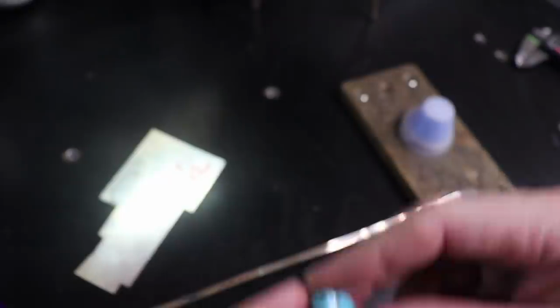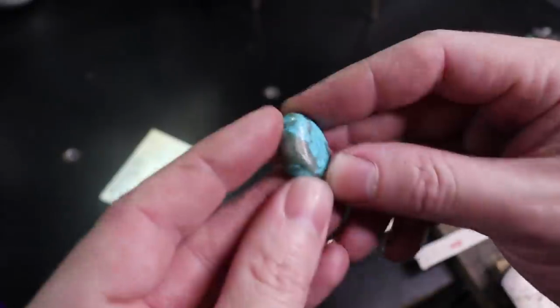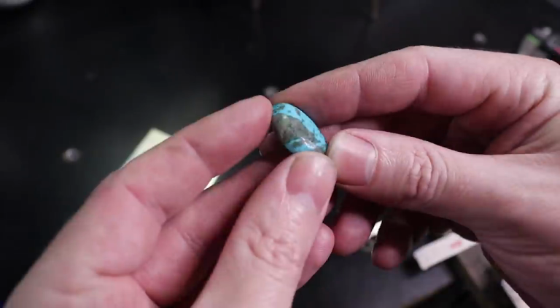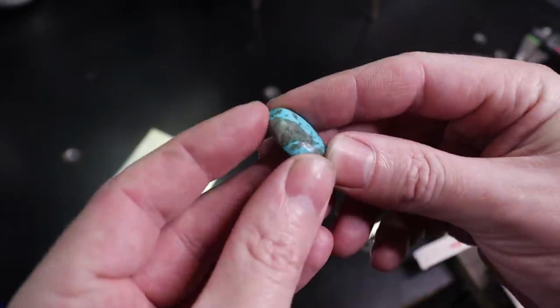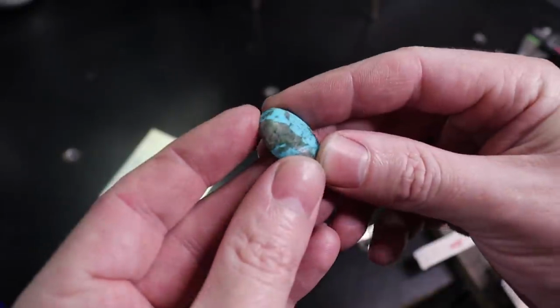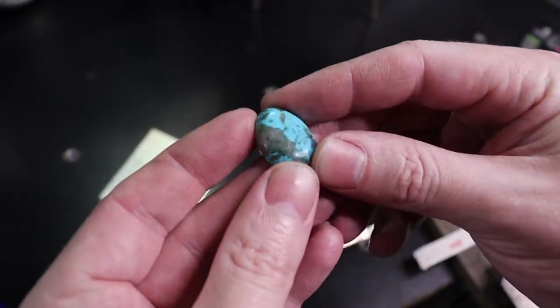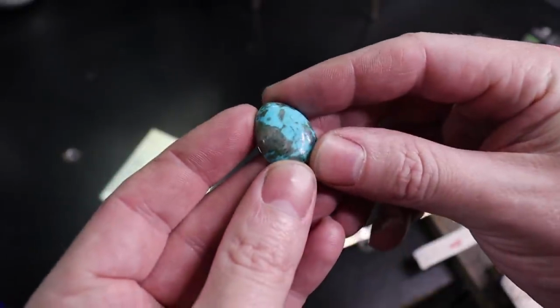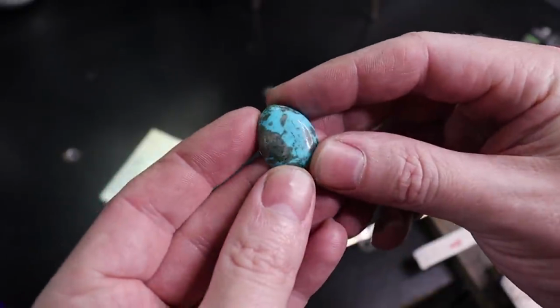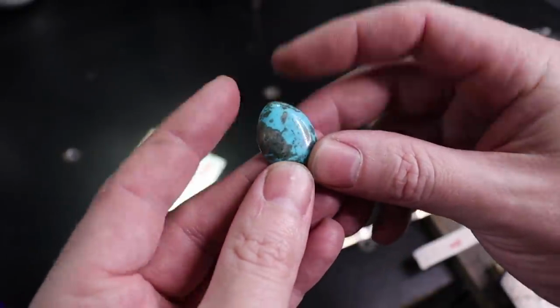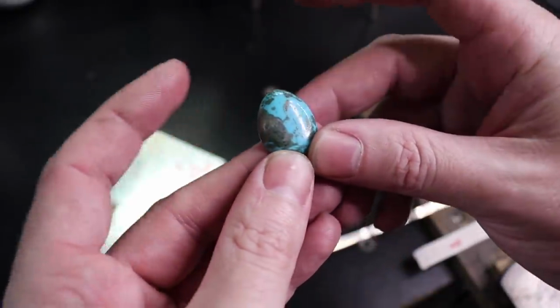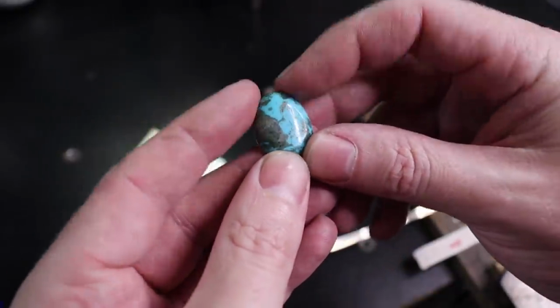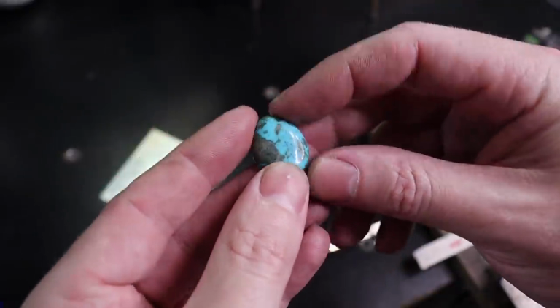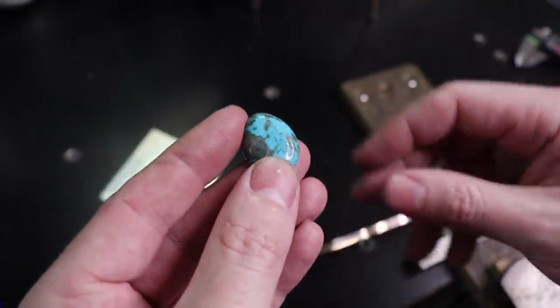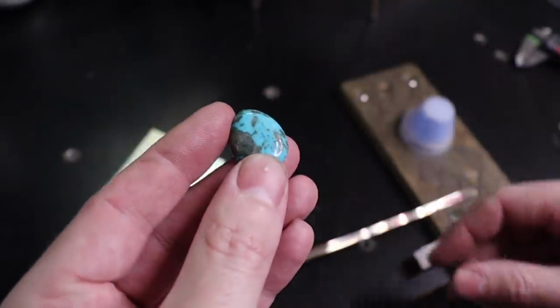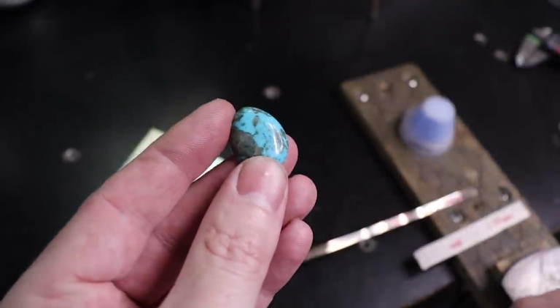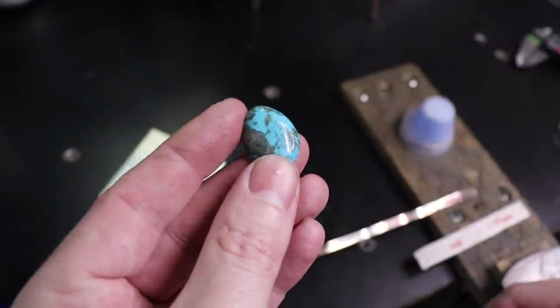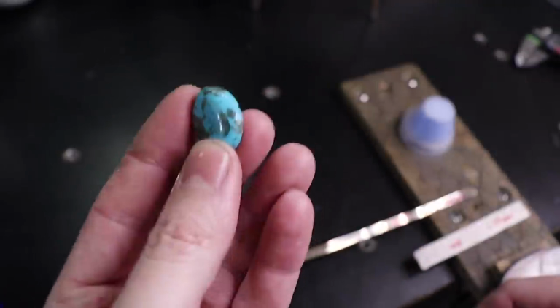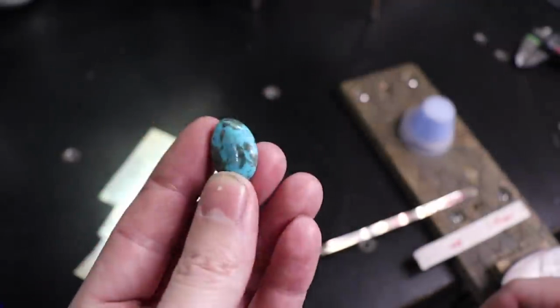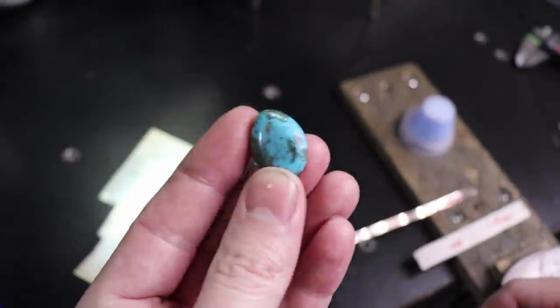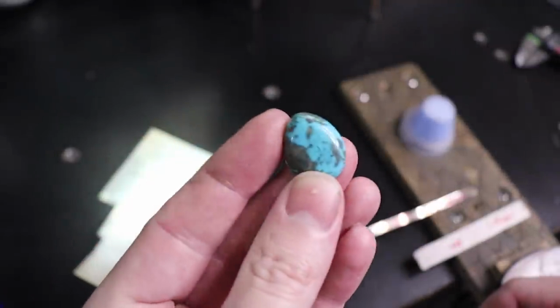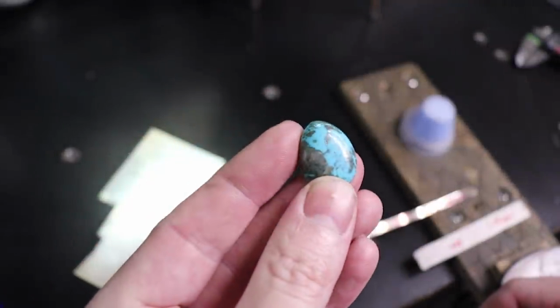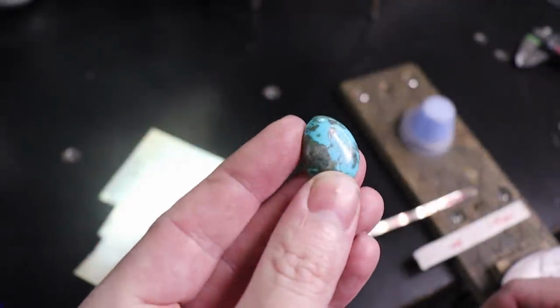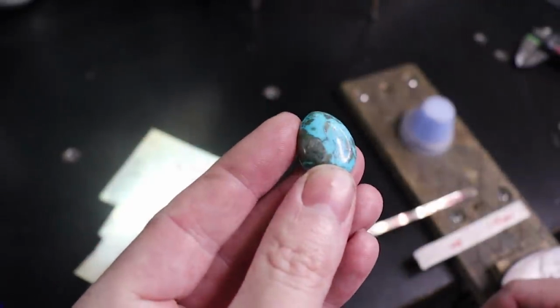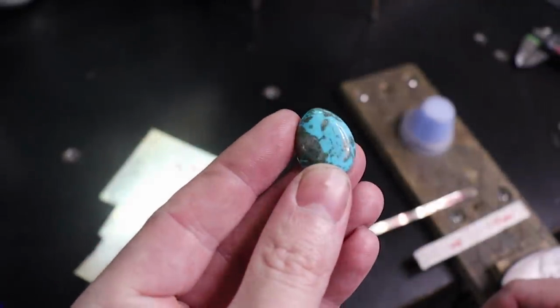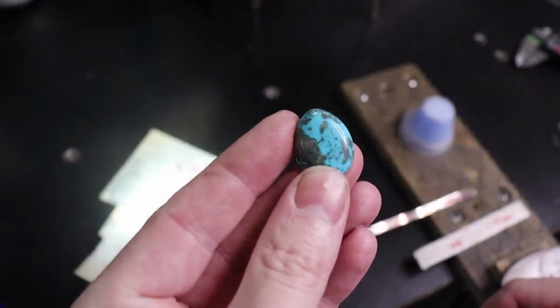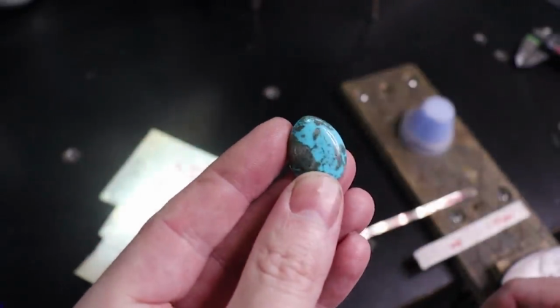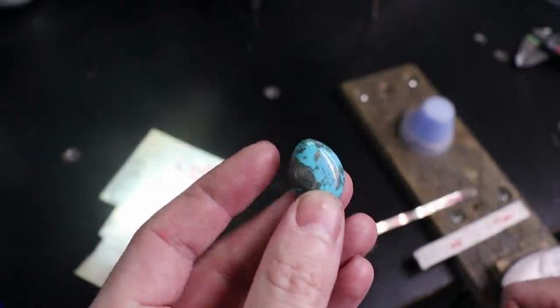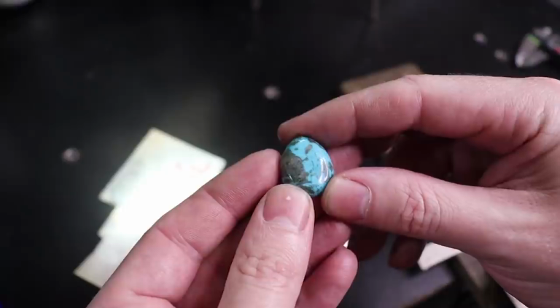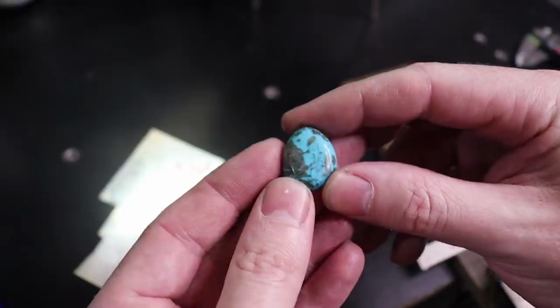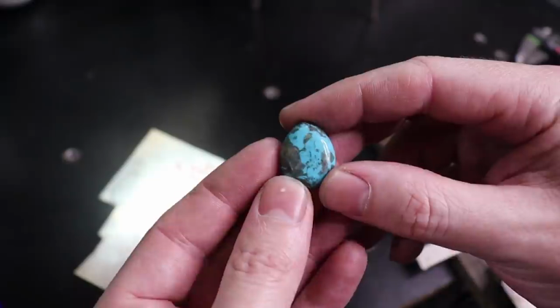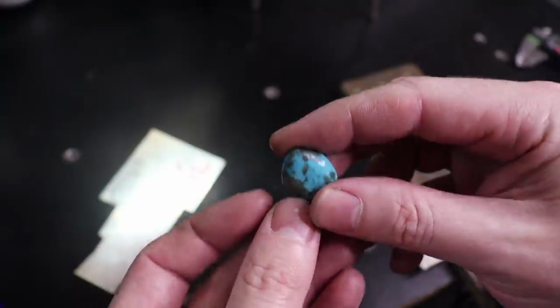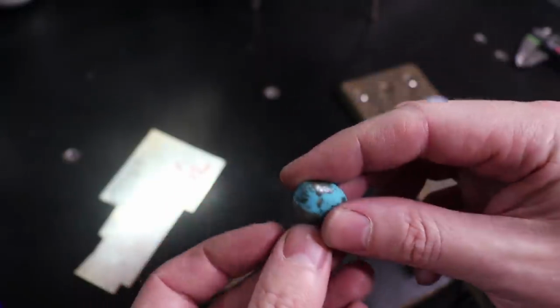In this video we're going to be making a serrated bezel for this piece of turquoise. So let's get started.